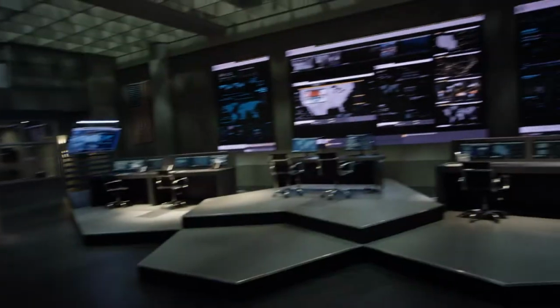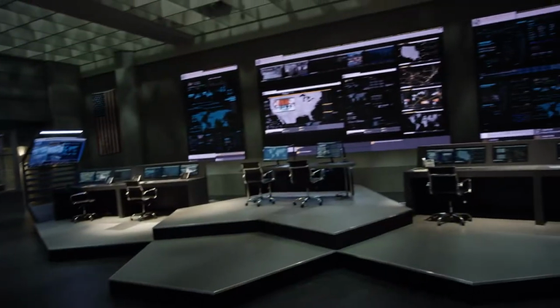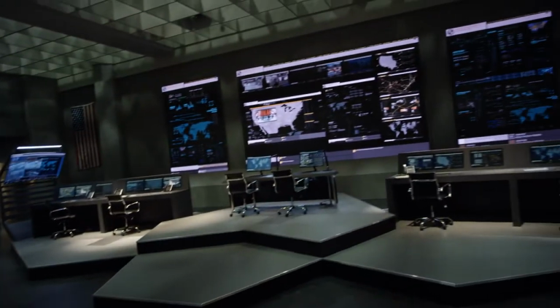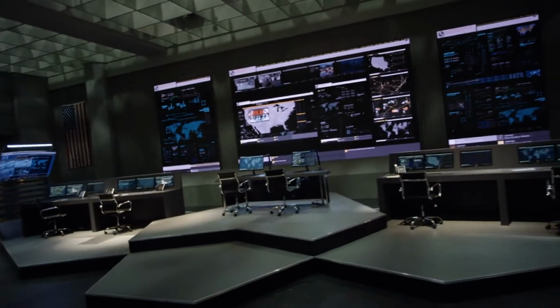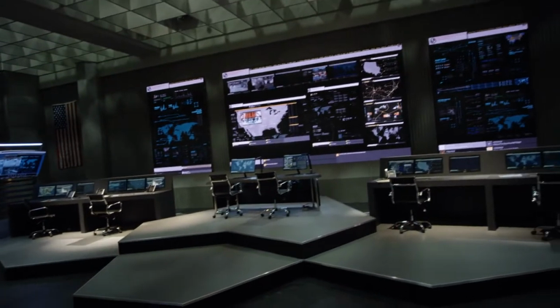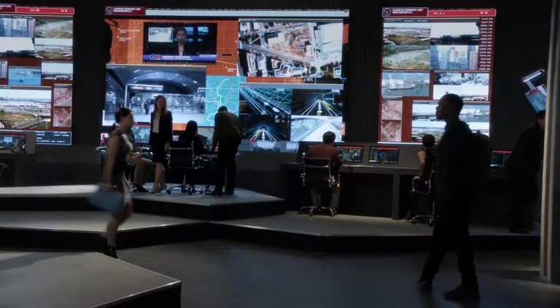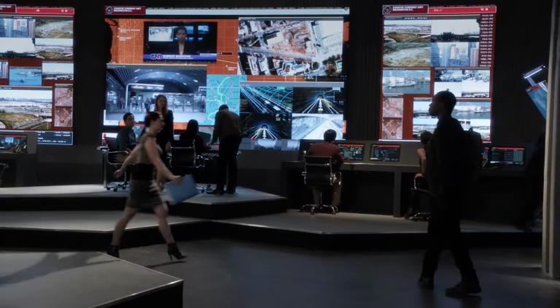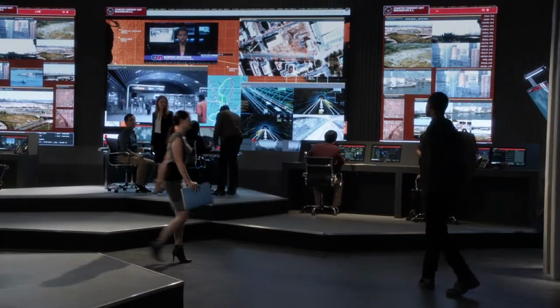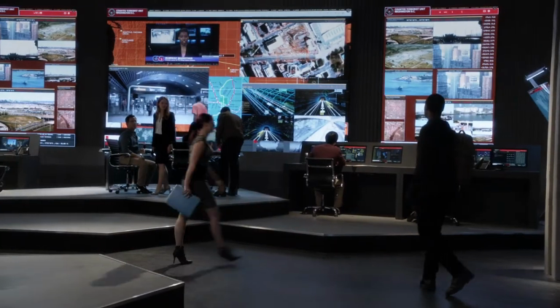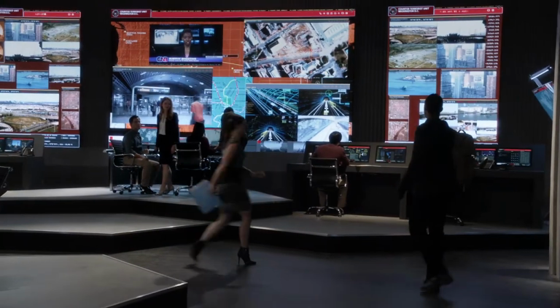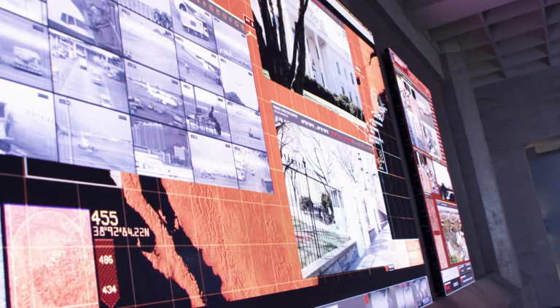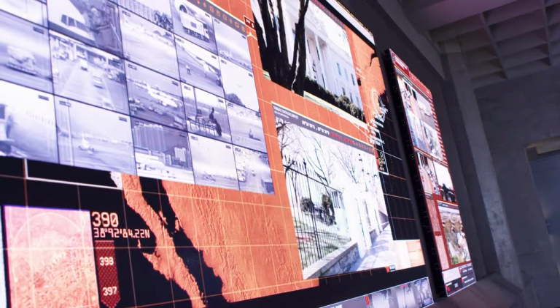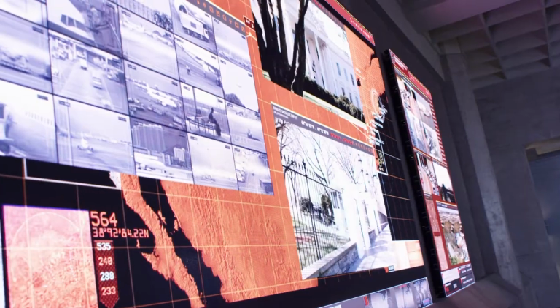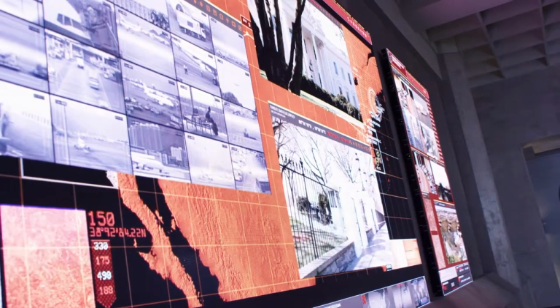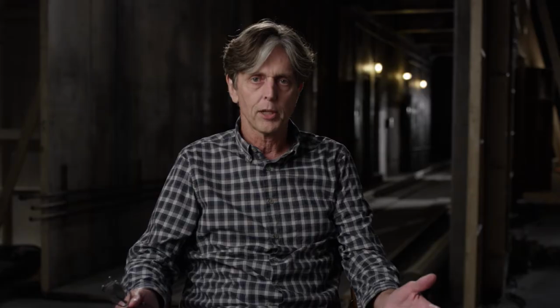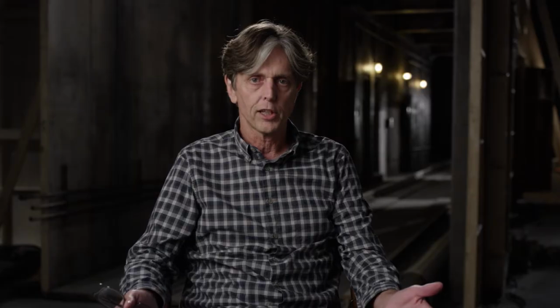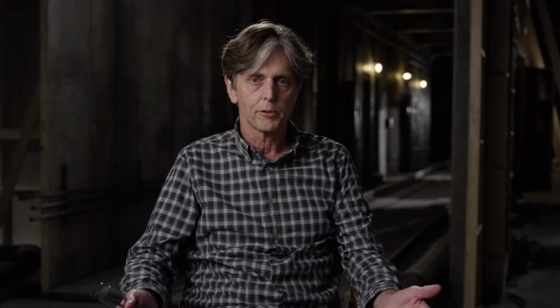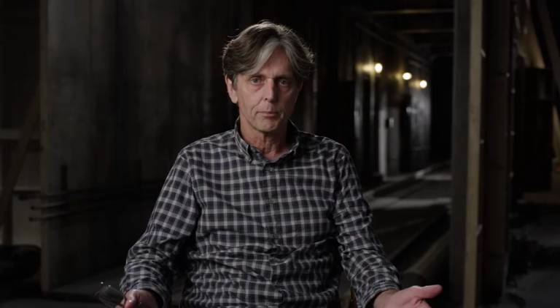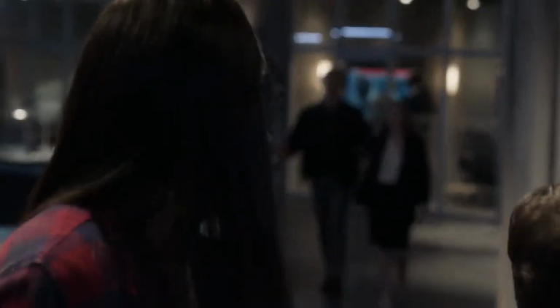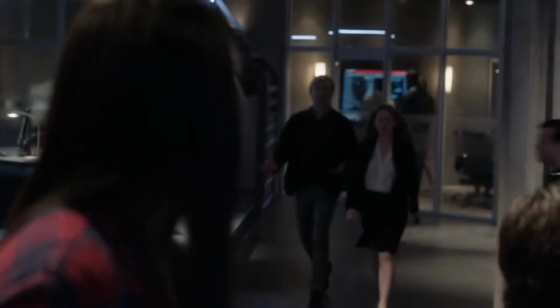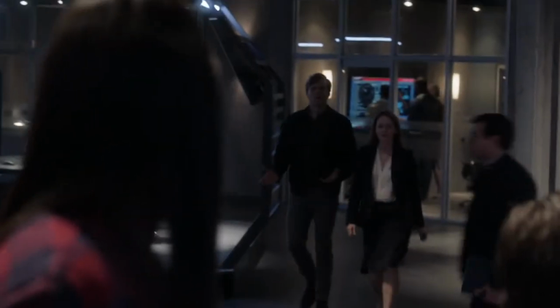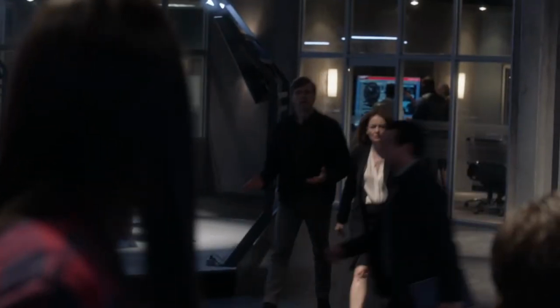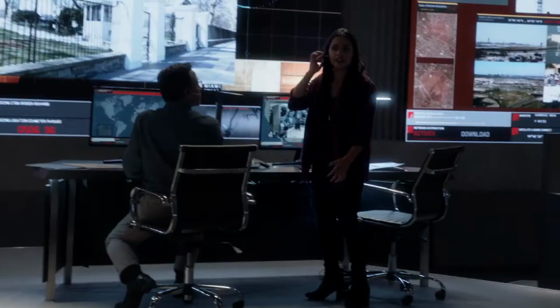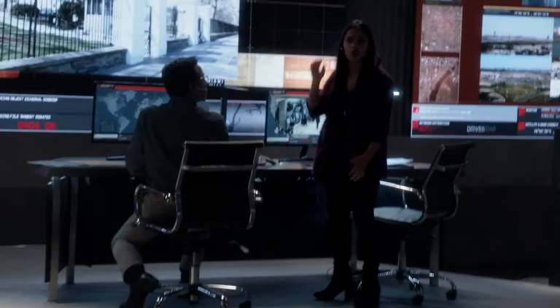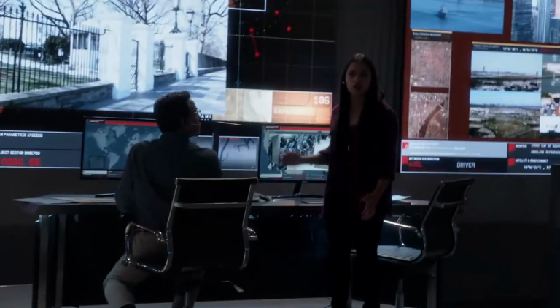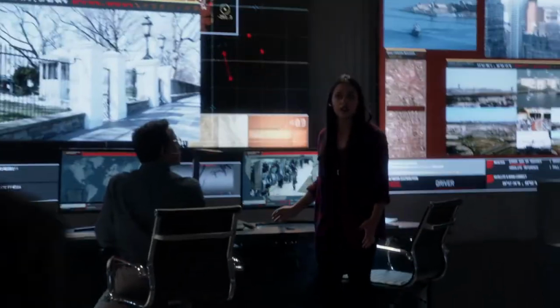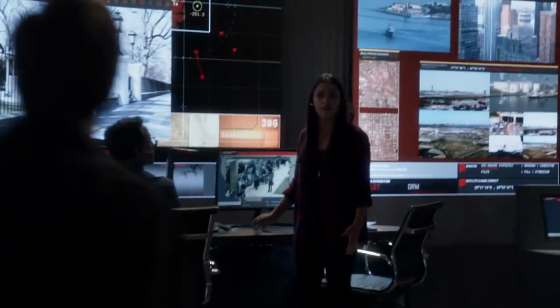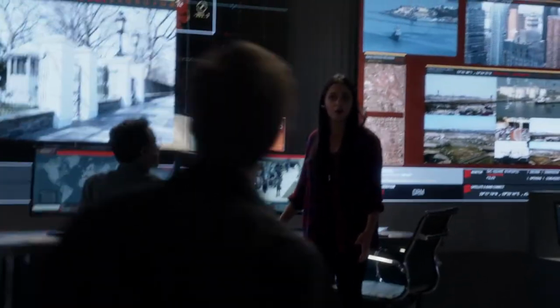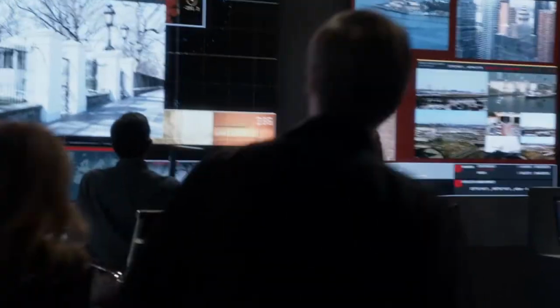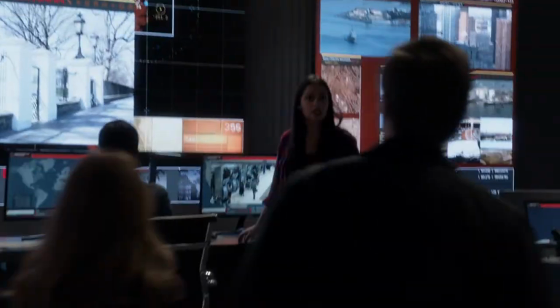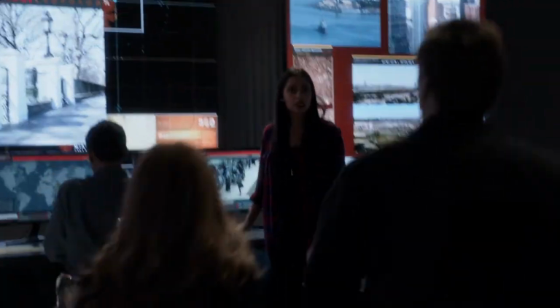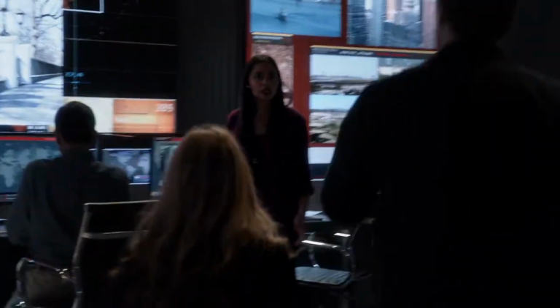One of the biggest features, of course, is the big screen, where all the information comes up. Security's reporting a situation in the infirmary. Andy, pull it up.